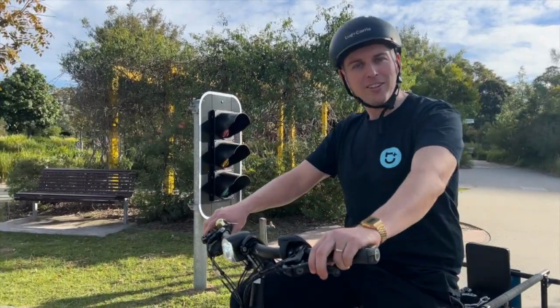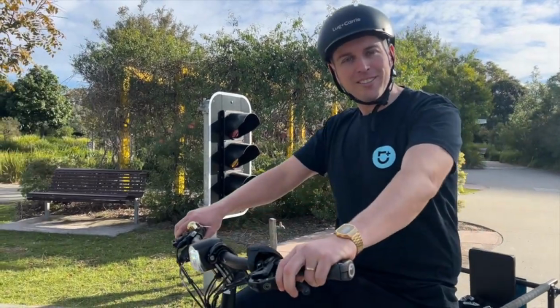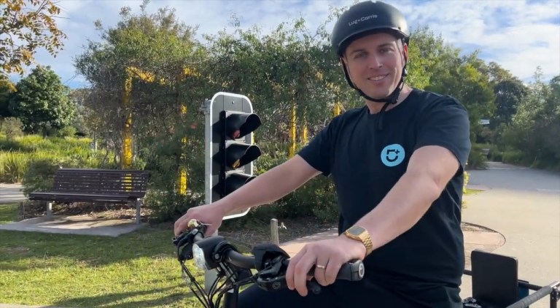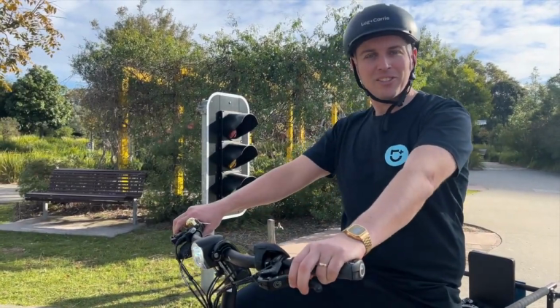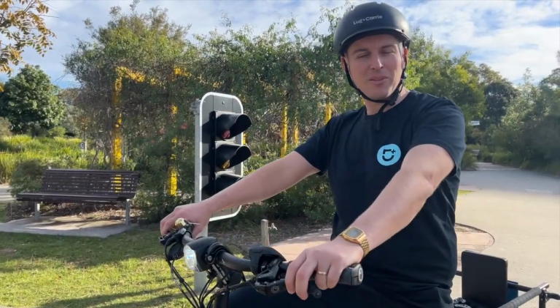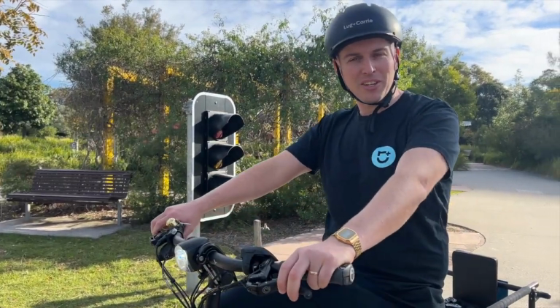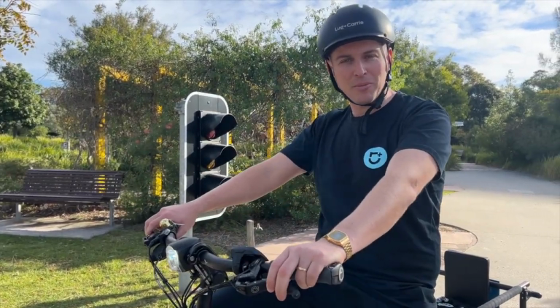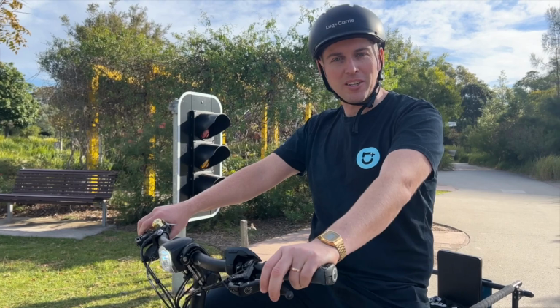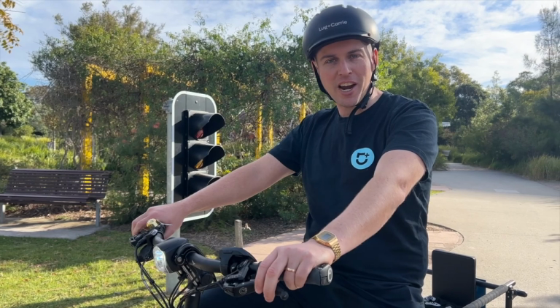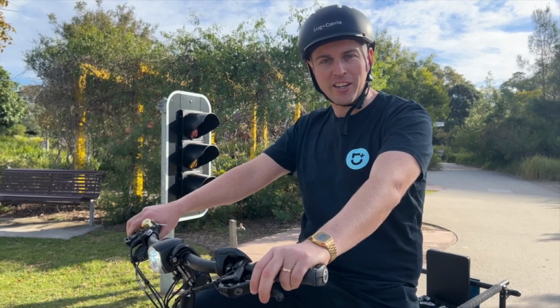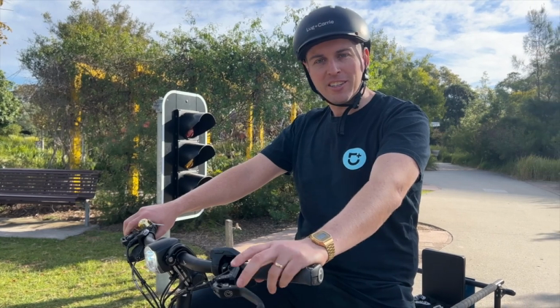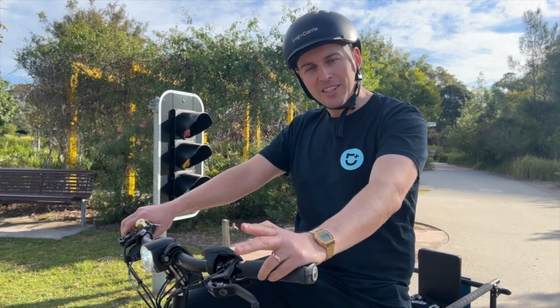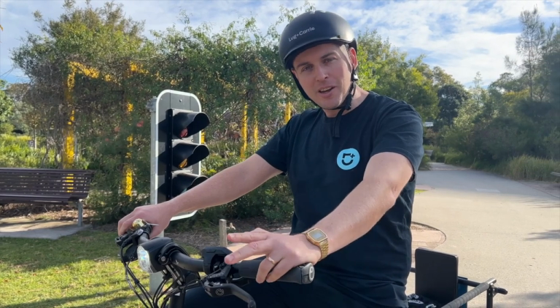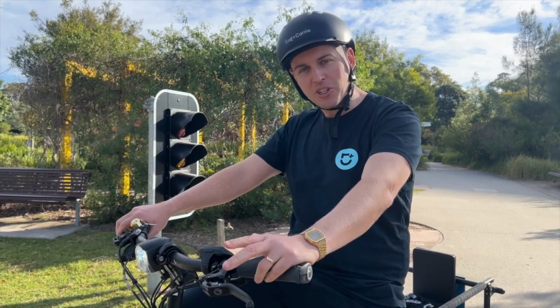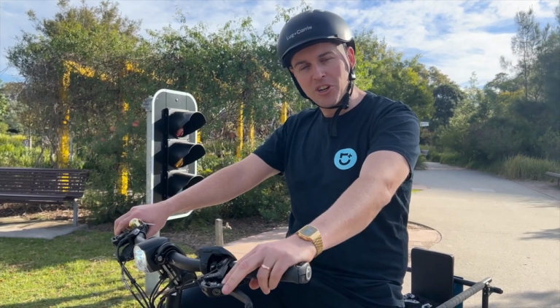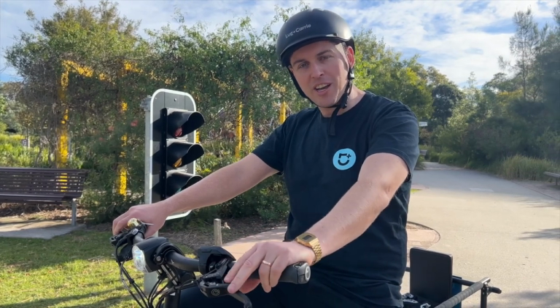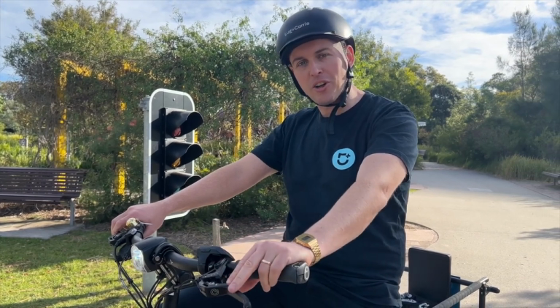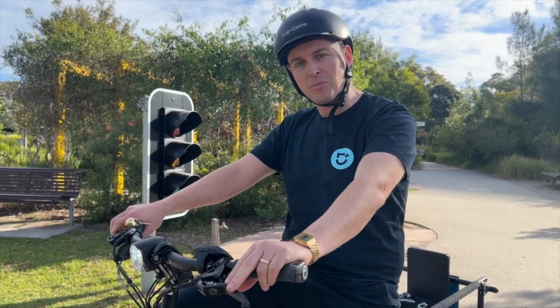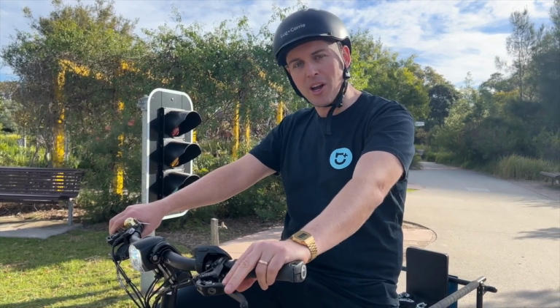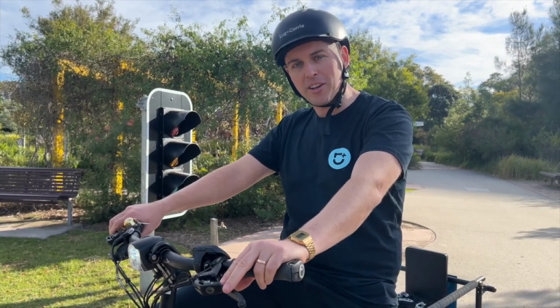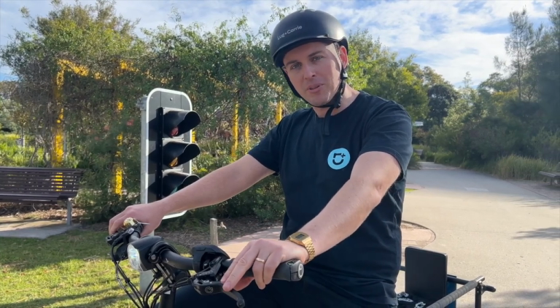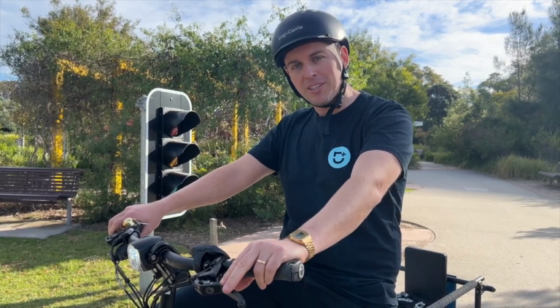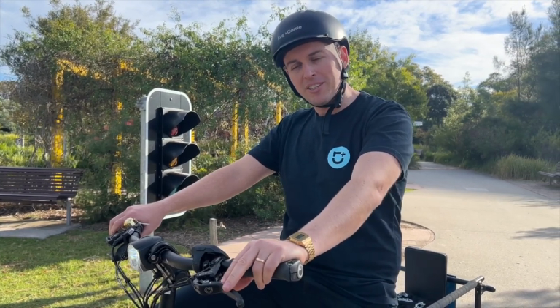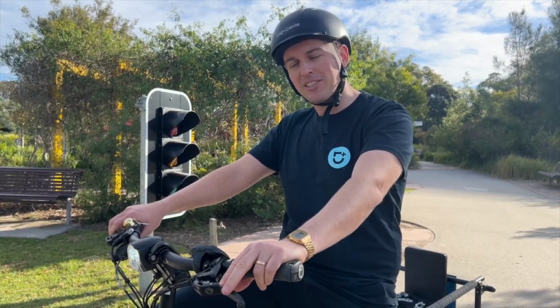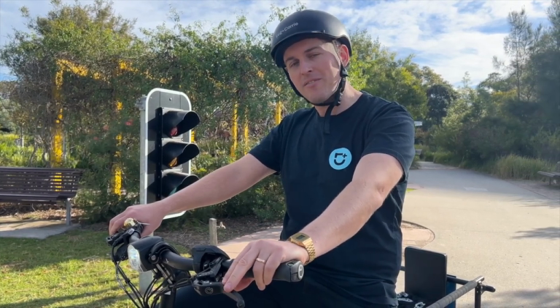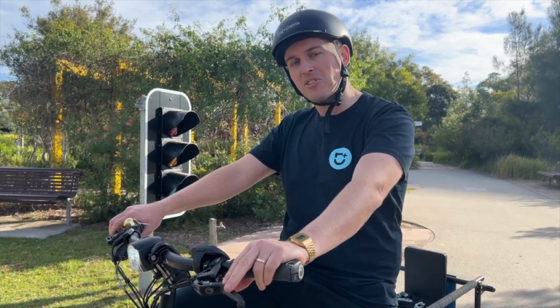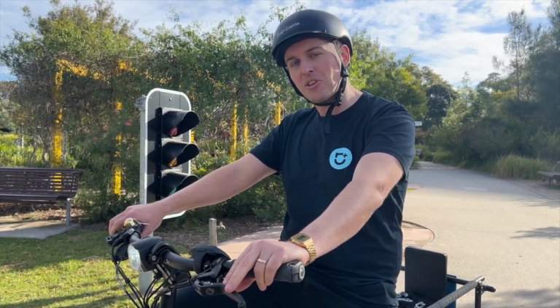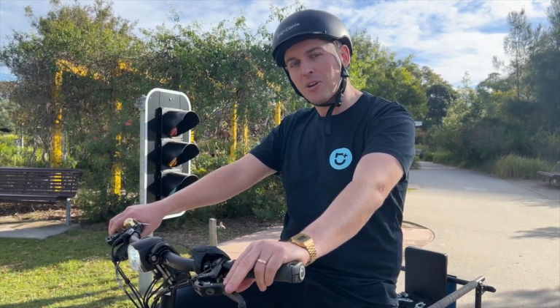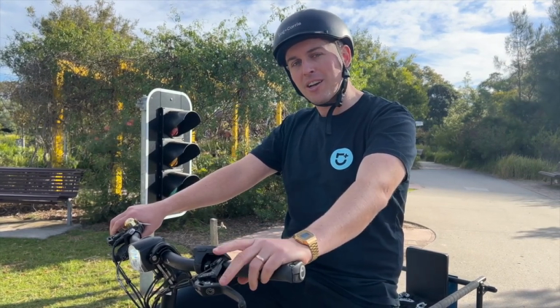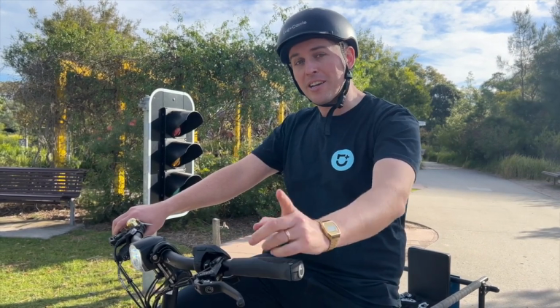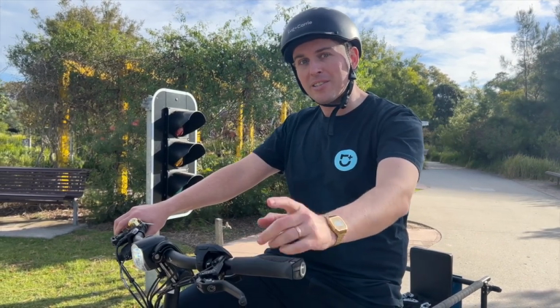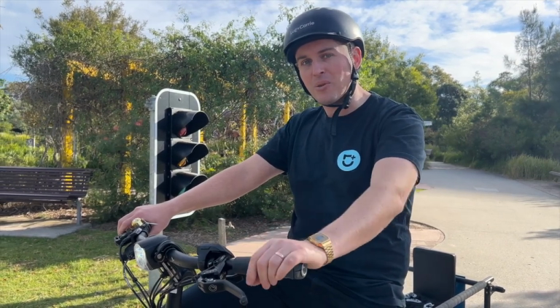Hello, Thomas here from Lug and Carry. Today I'm going to show you how to lock your bike up in a safe, secure, and easy way.